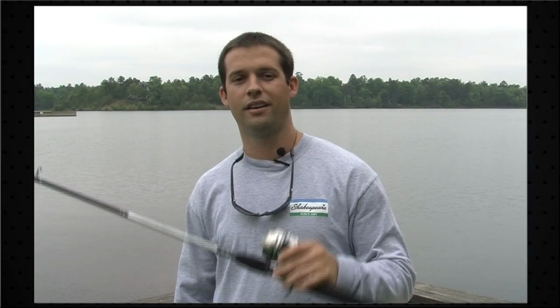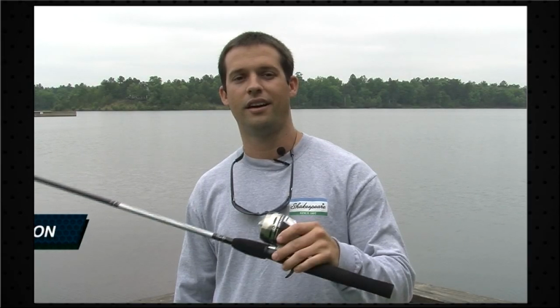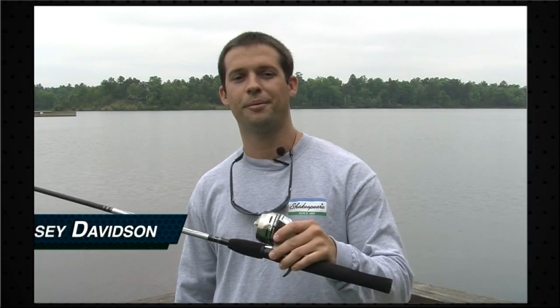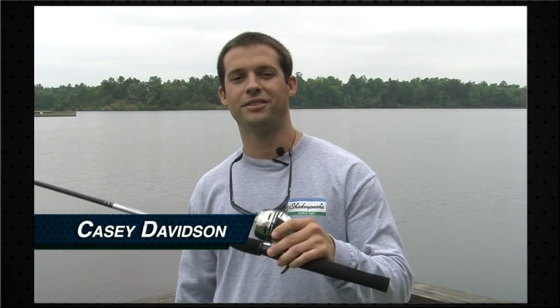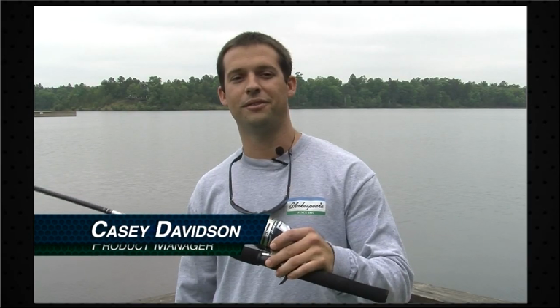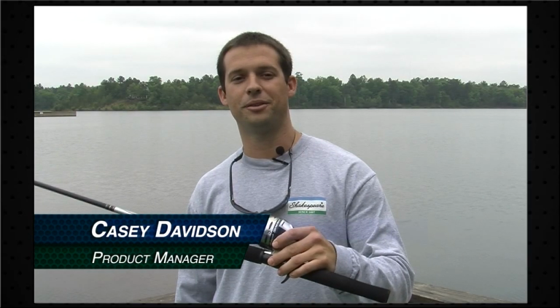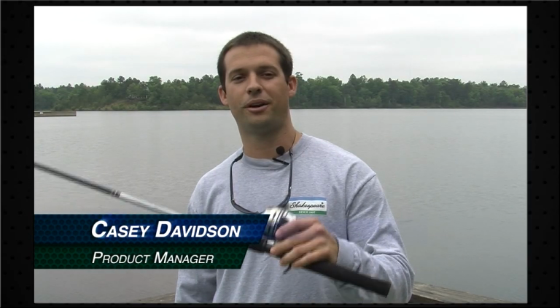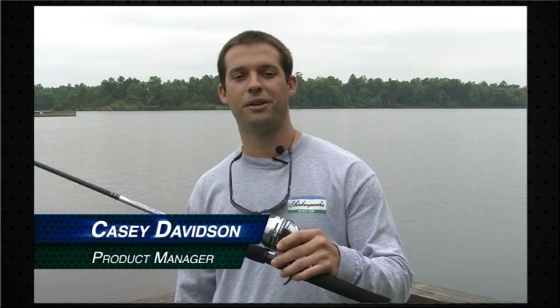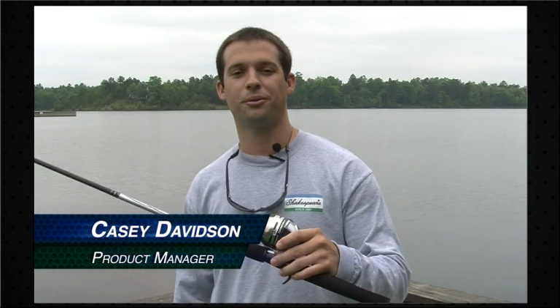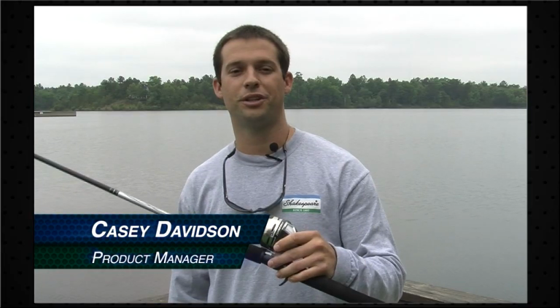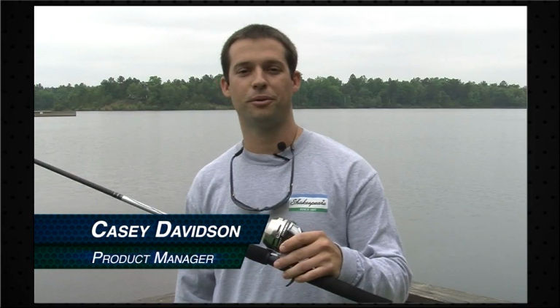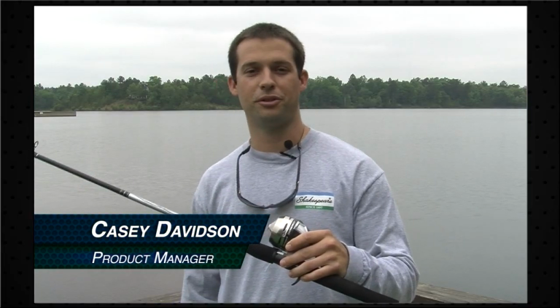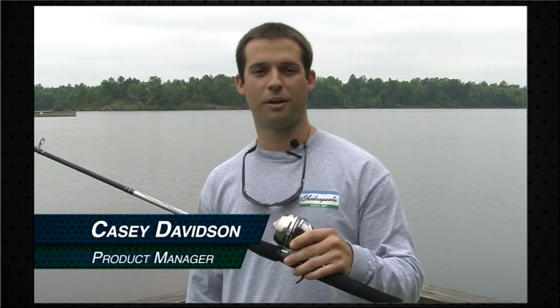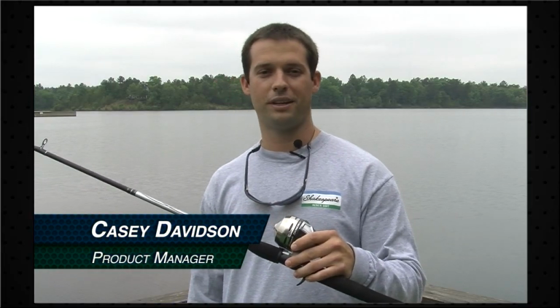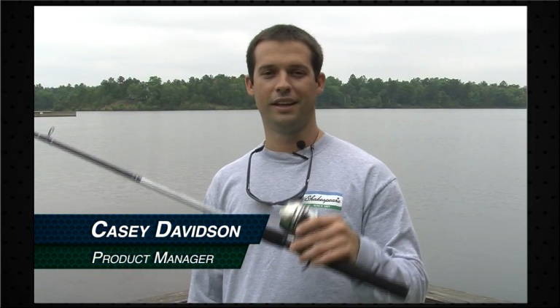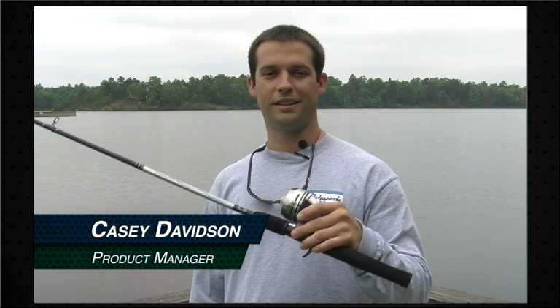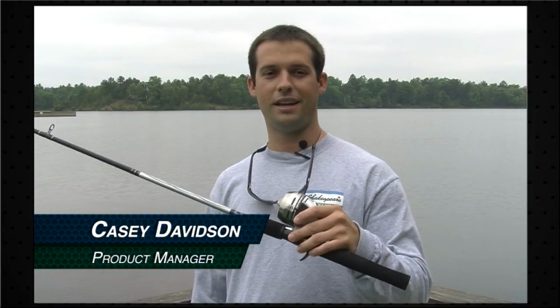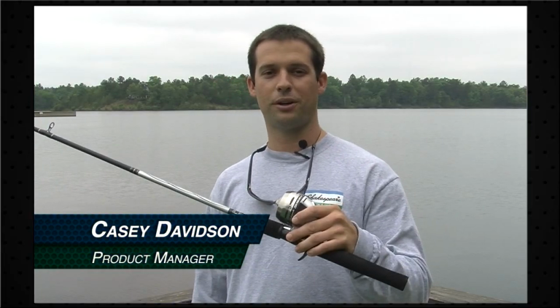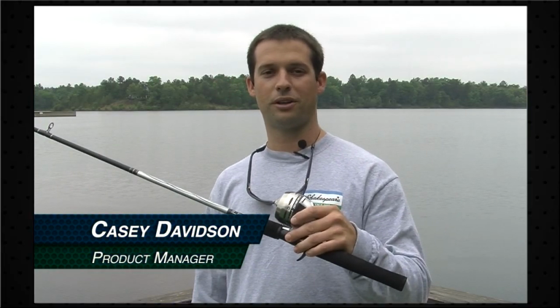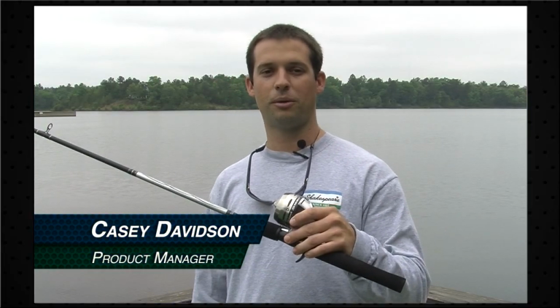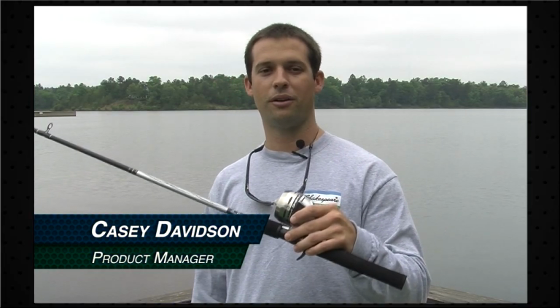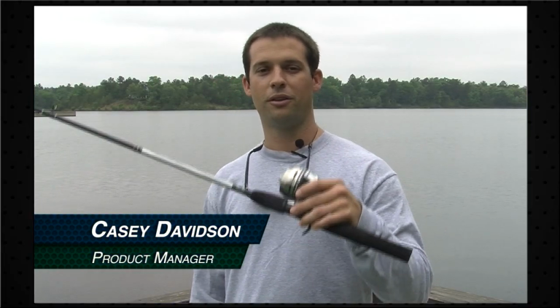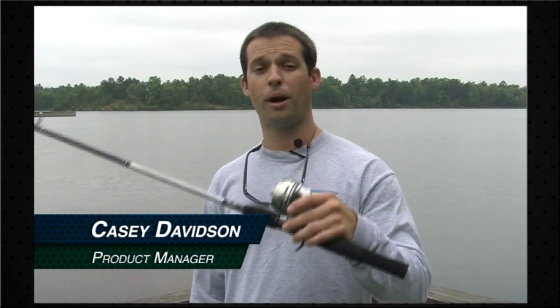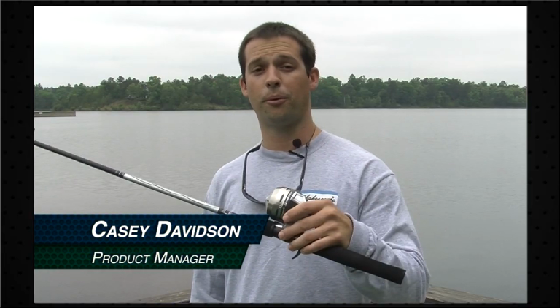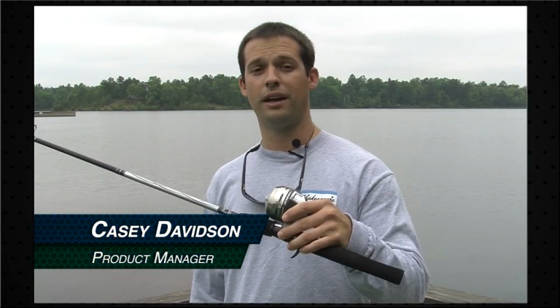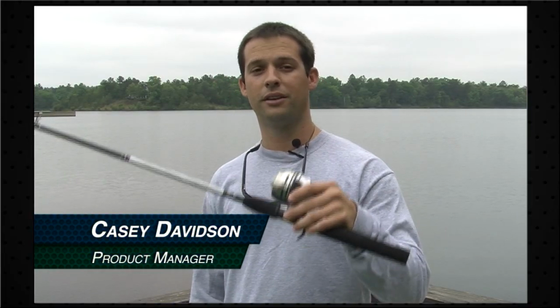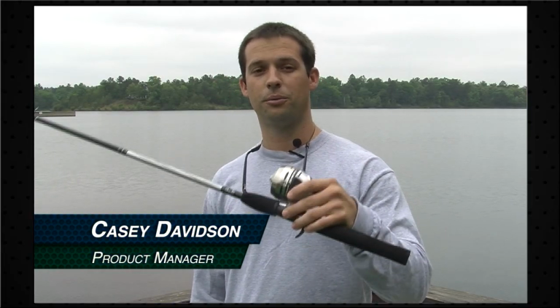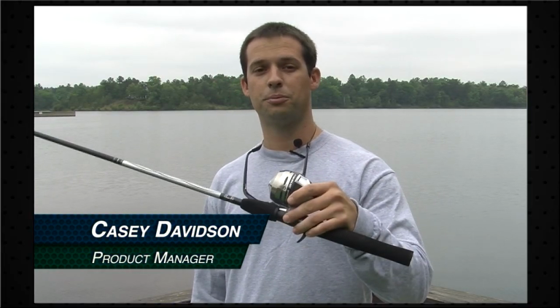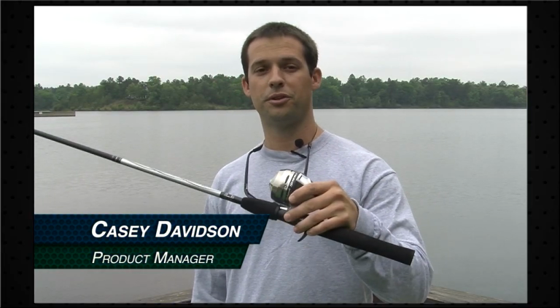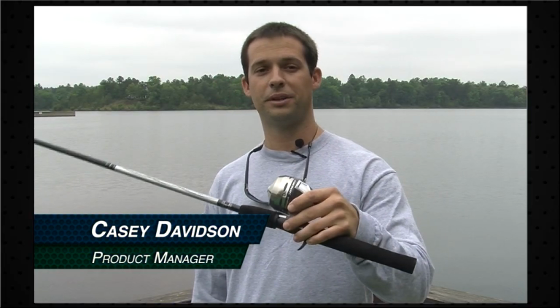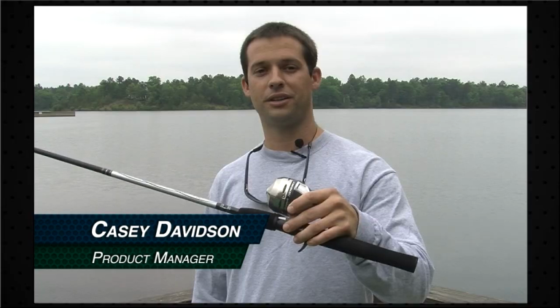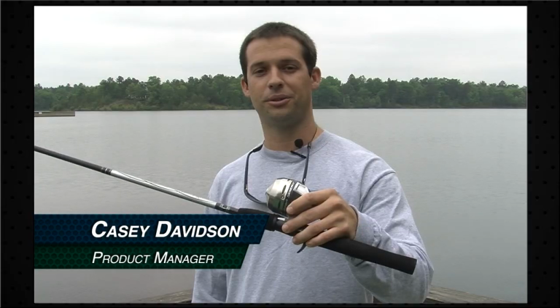Hi, I'm Casey Davidson, product manager with Shakespeare Fish and Company. Today, we're going to talk about the proper way to re-spool a spin cast reel.